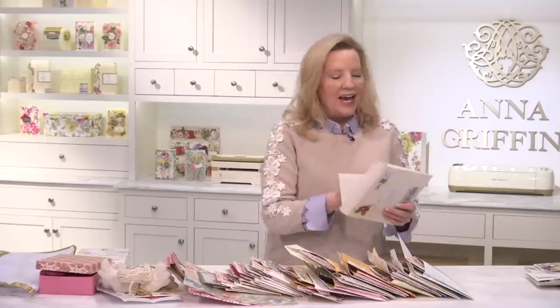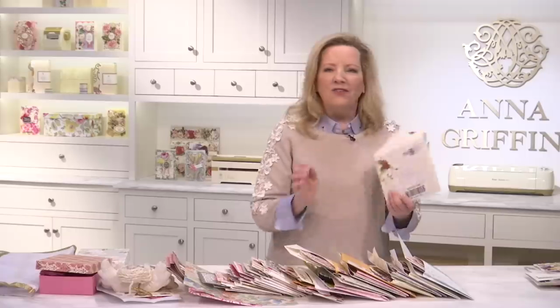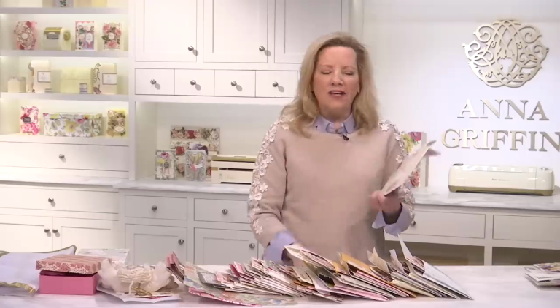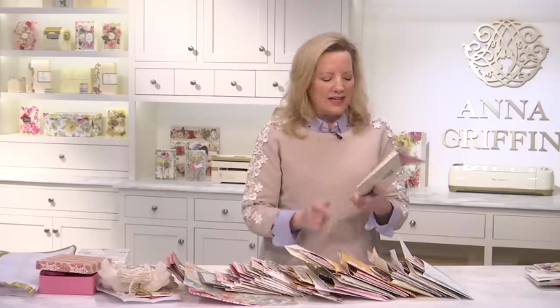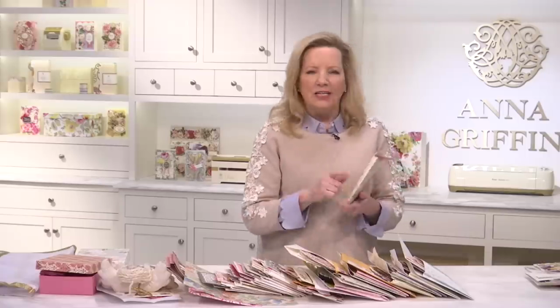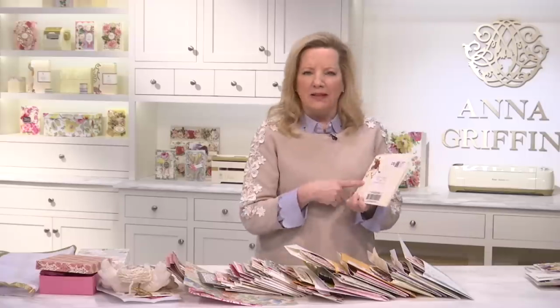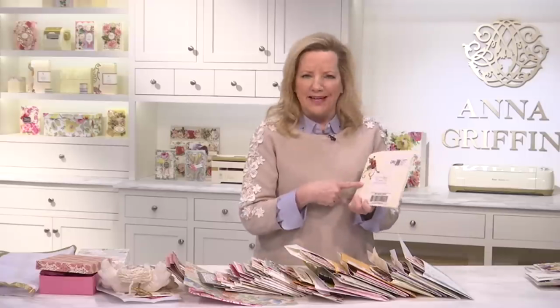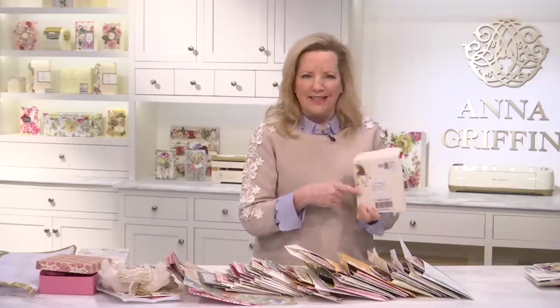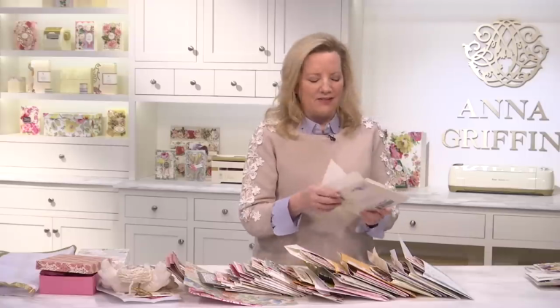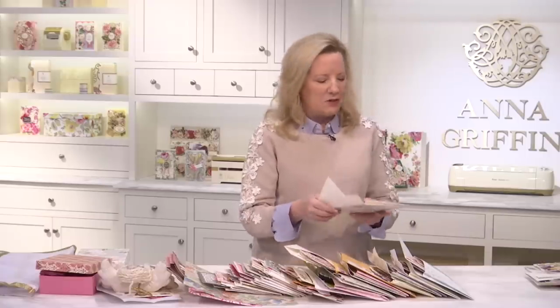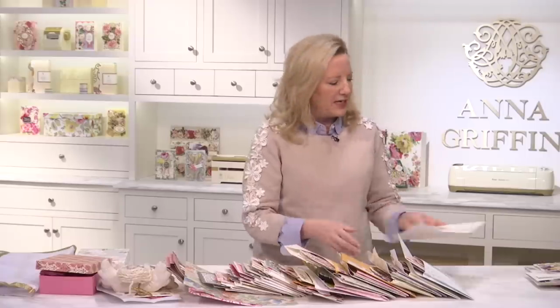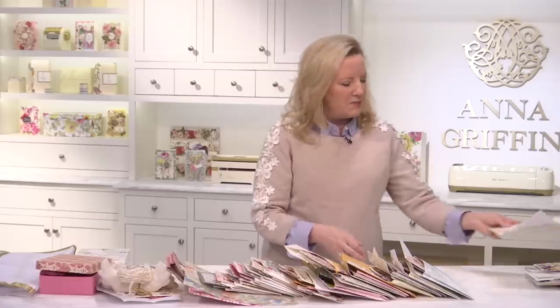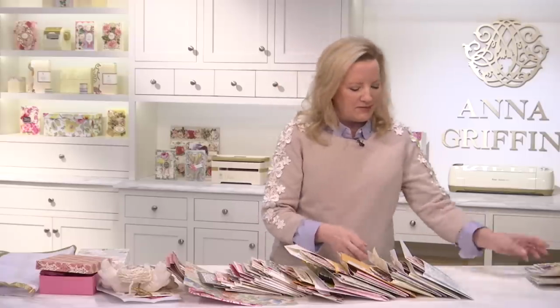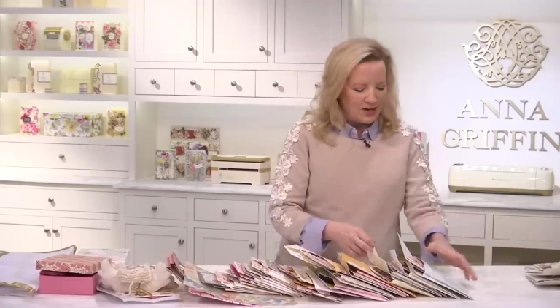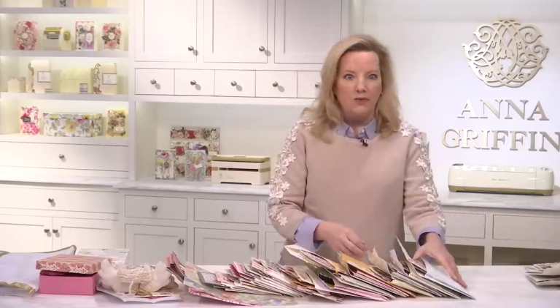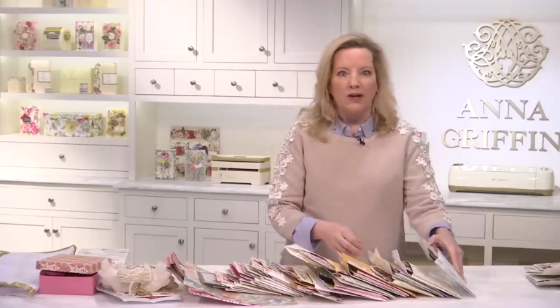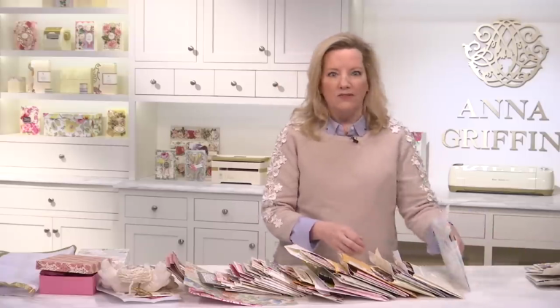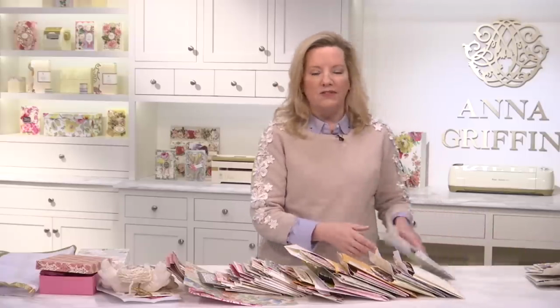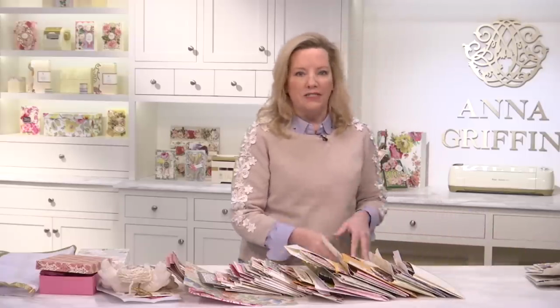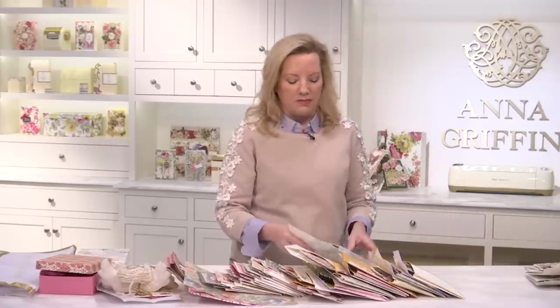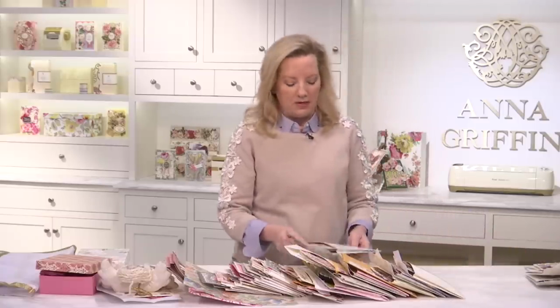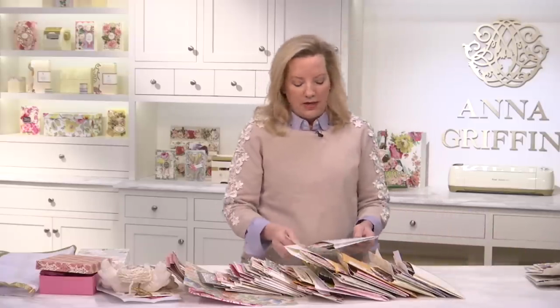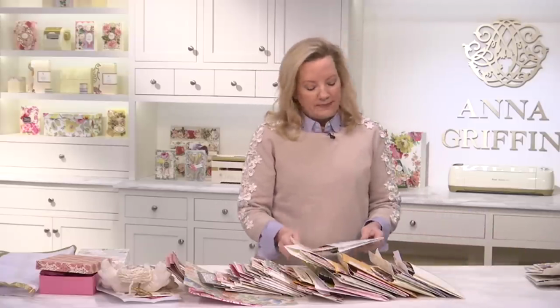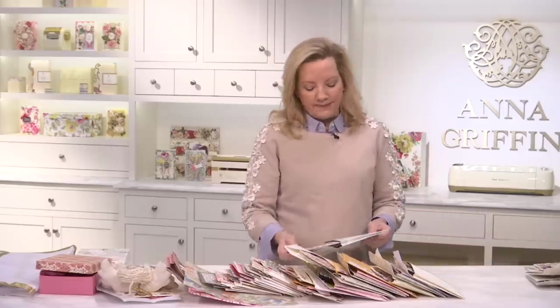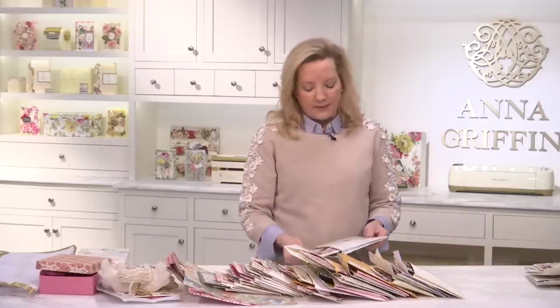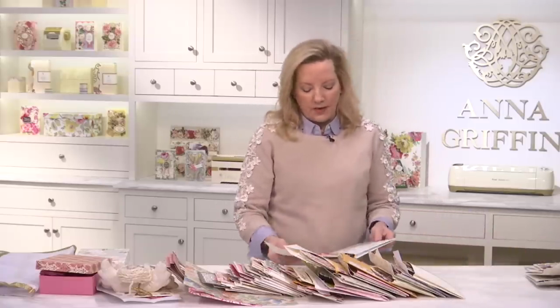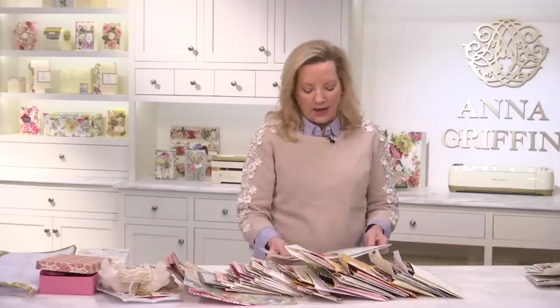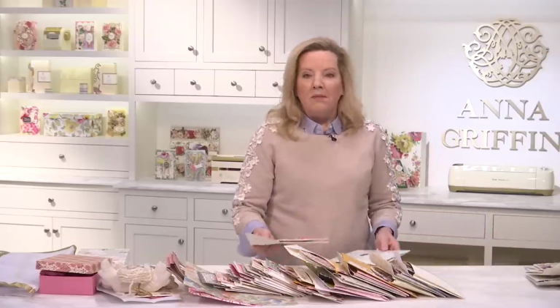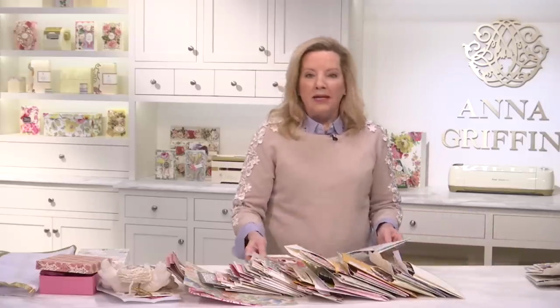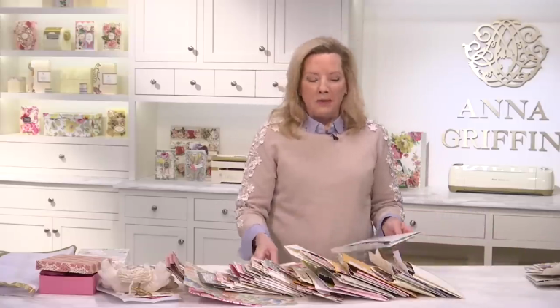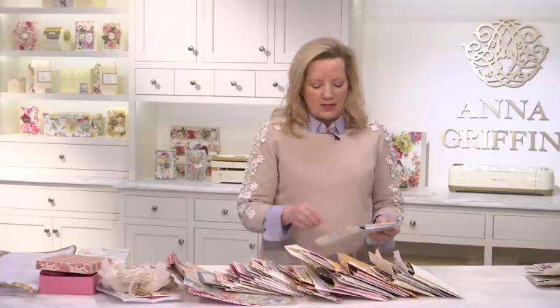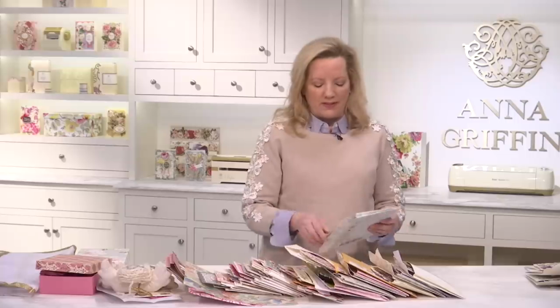I do feel kind of guilty about these XL envelopes — I can't believe they cost $3.50 to mail. Me and the post office.